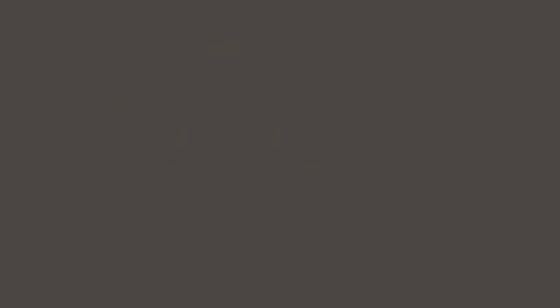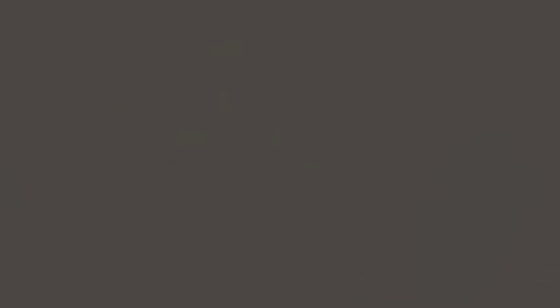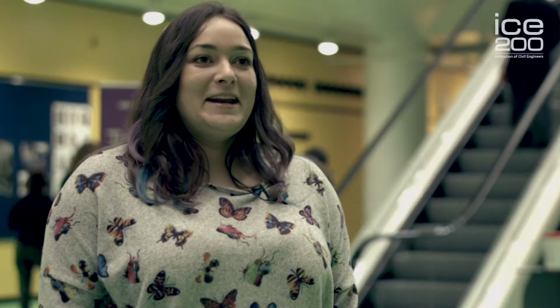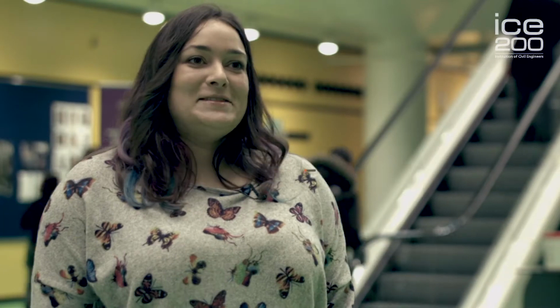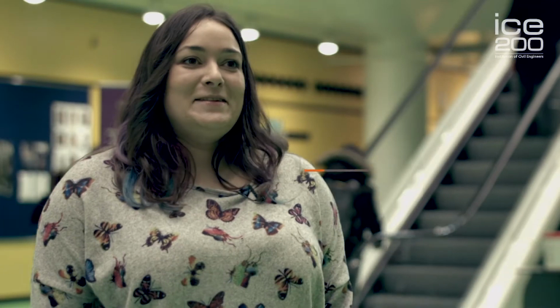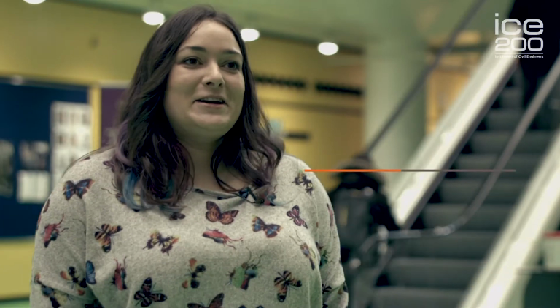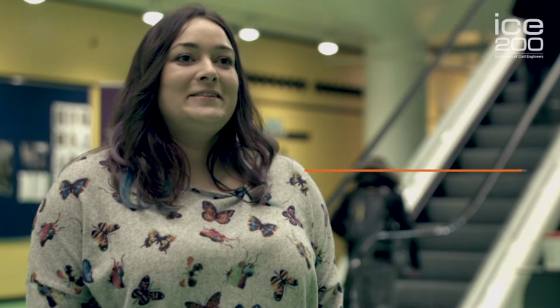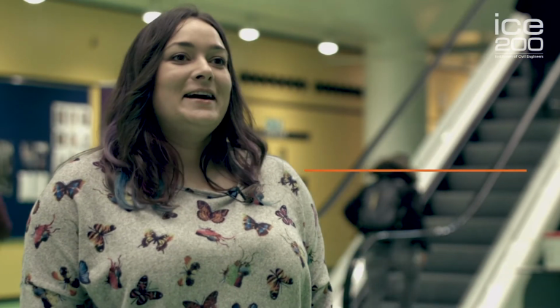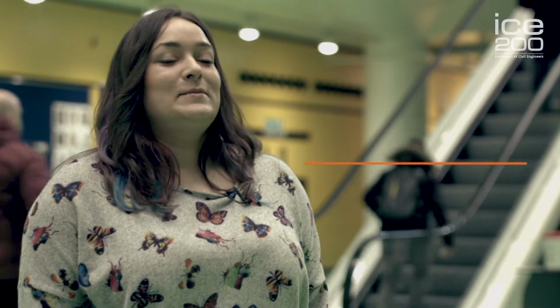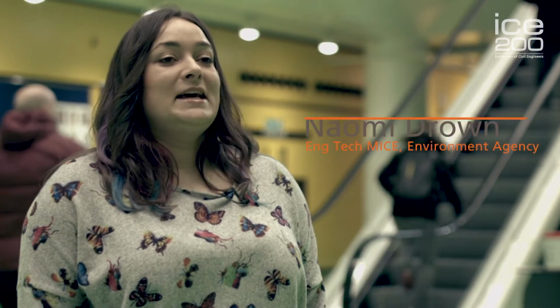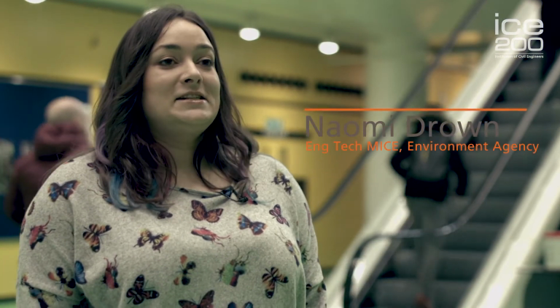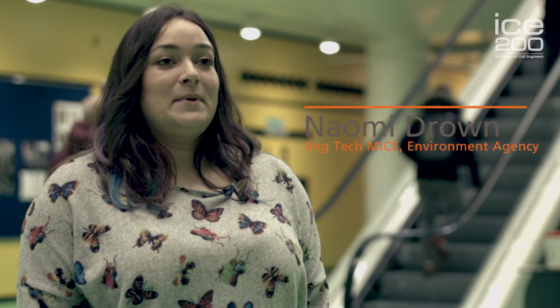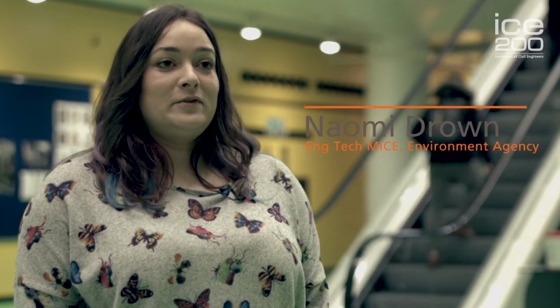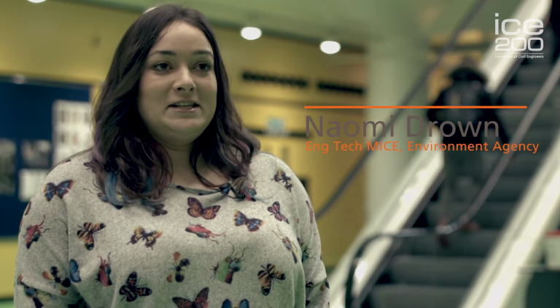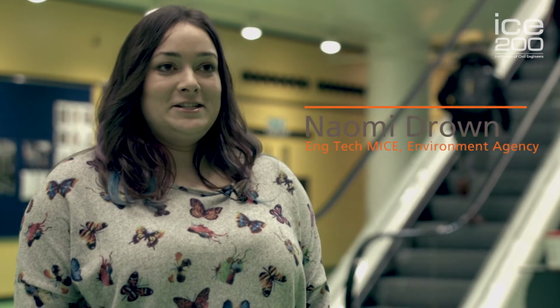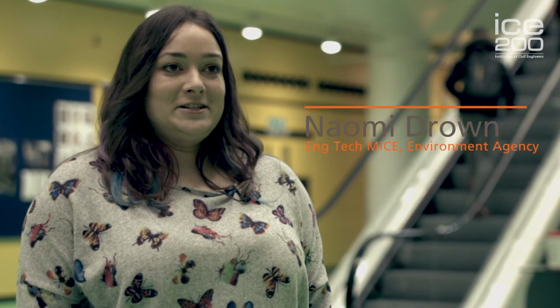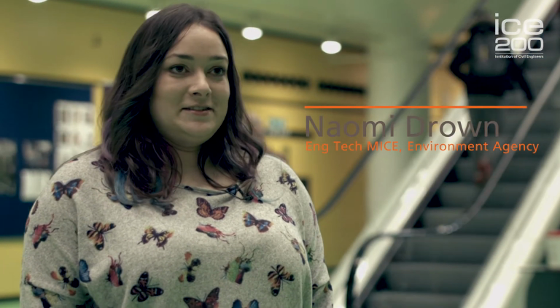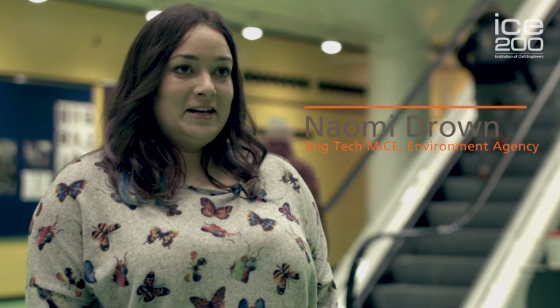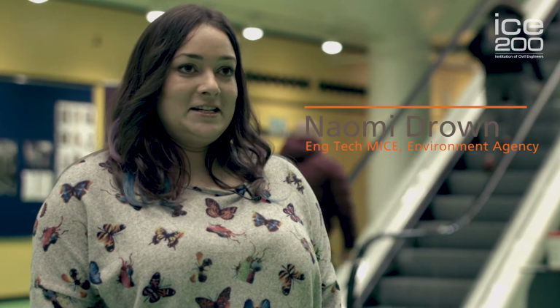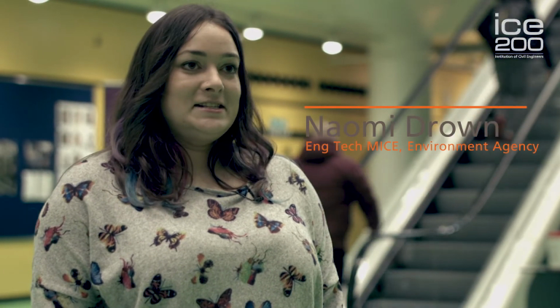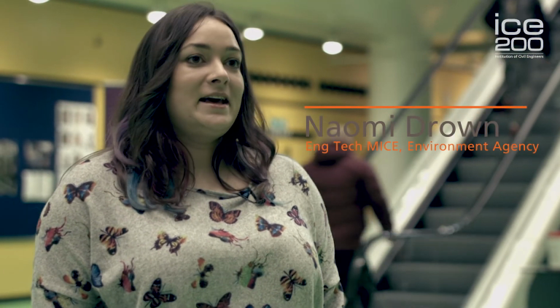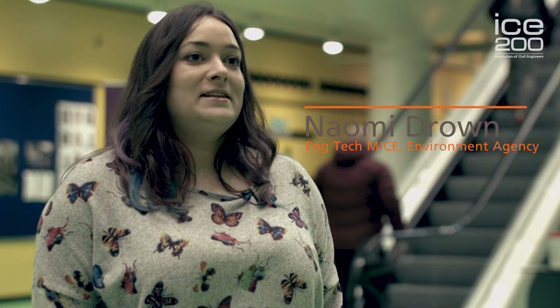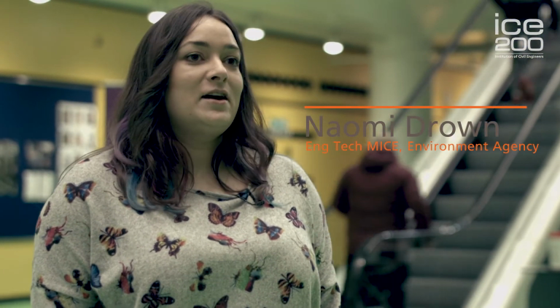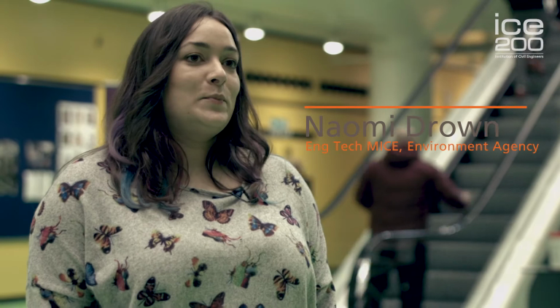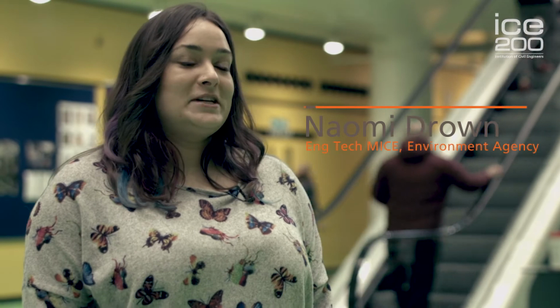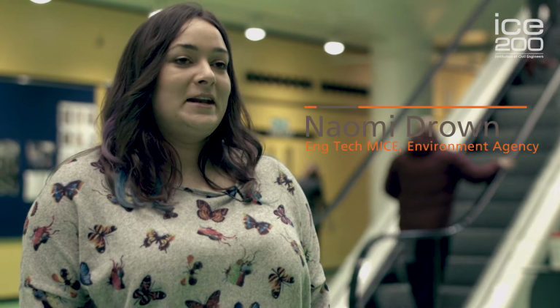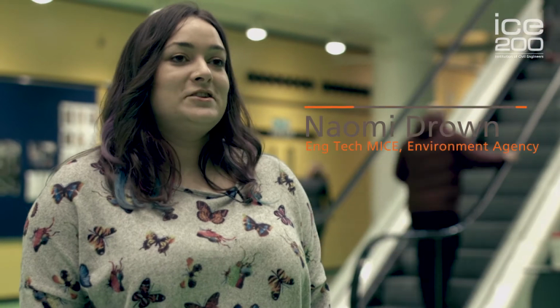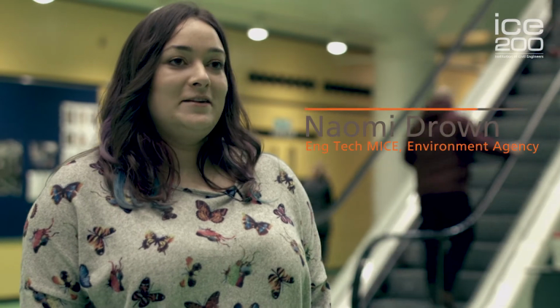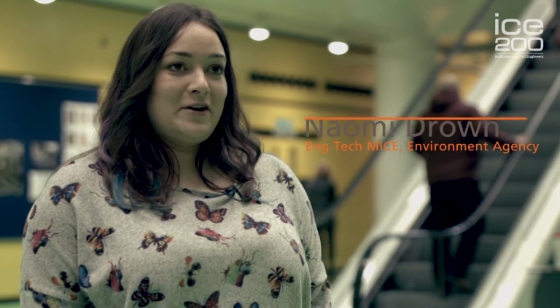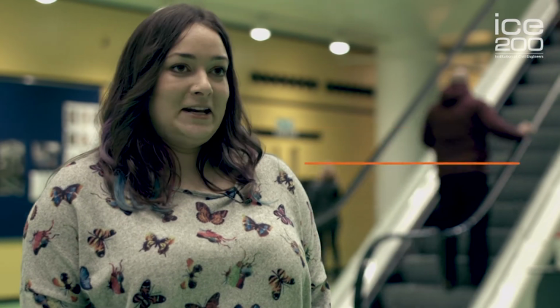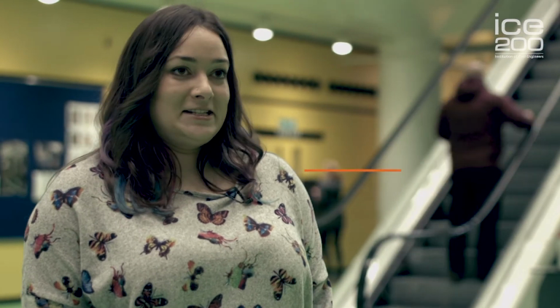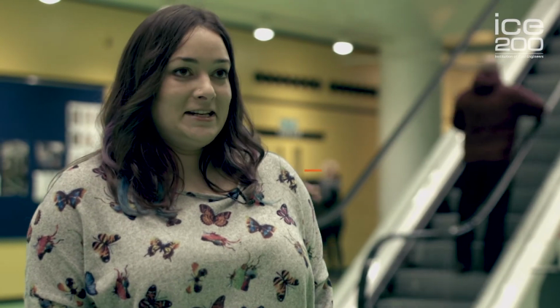My name's Naomi Drown. I'm a technician member of the Institution of Civil Engineers and I'm a project manager at the Environment Agency.